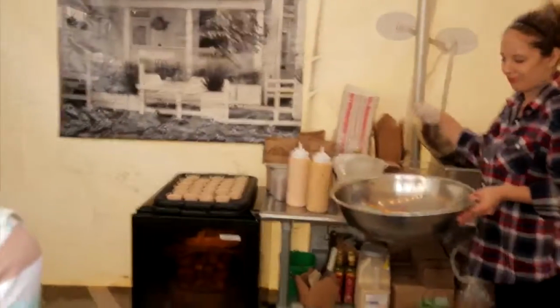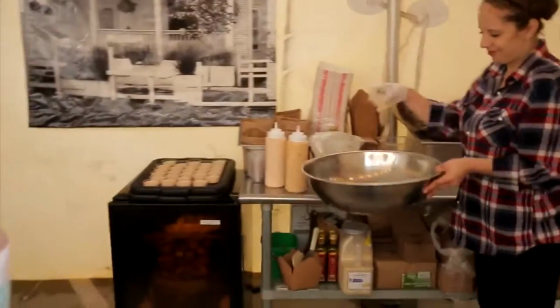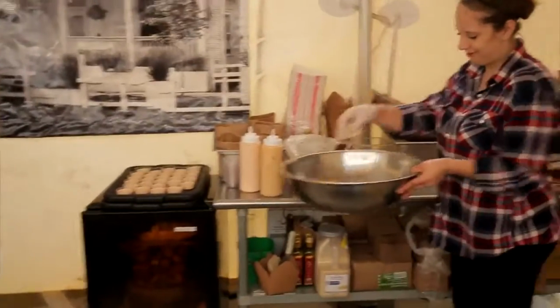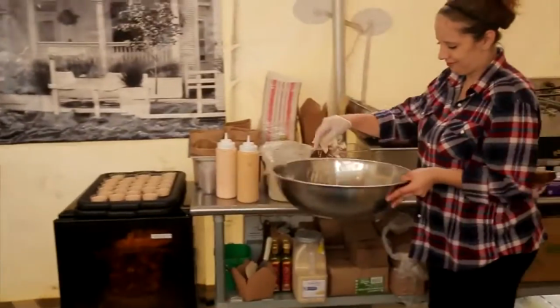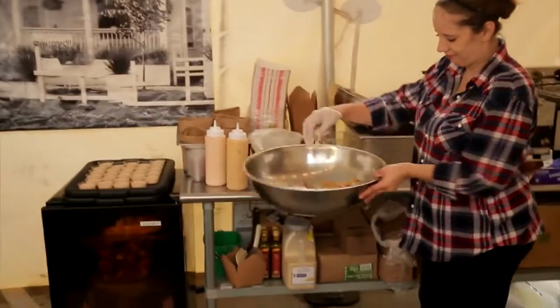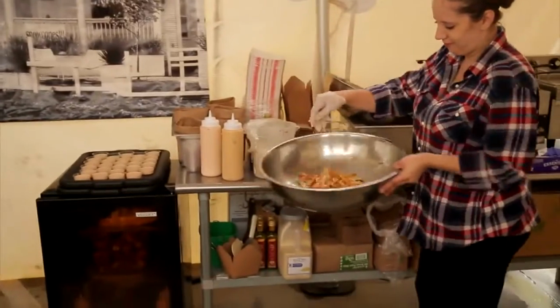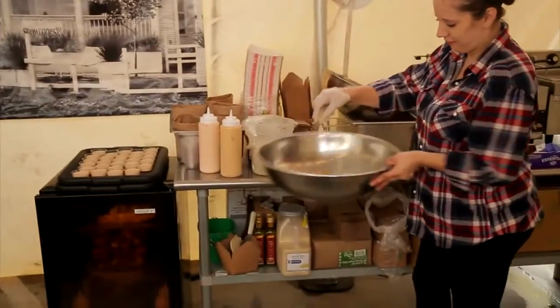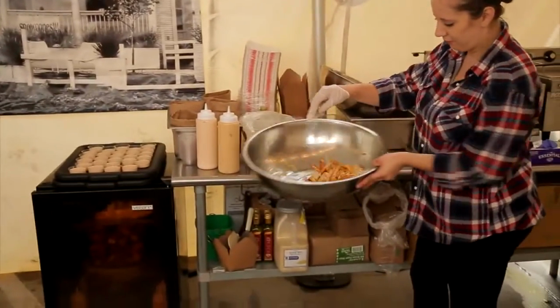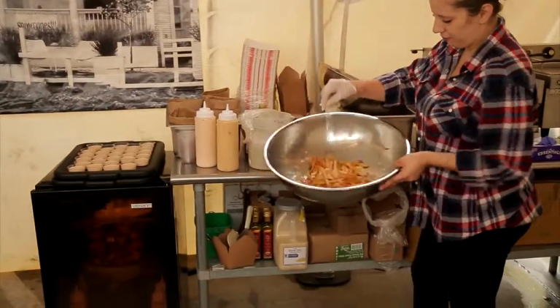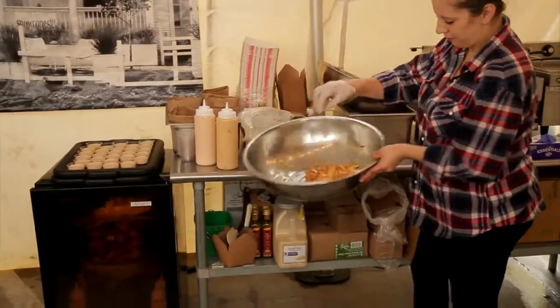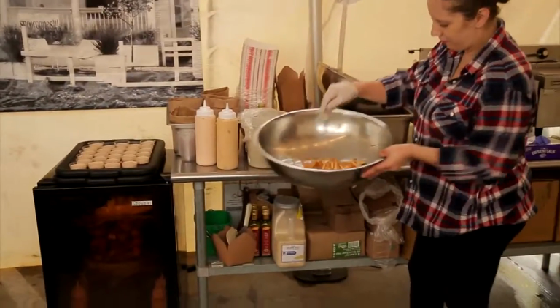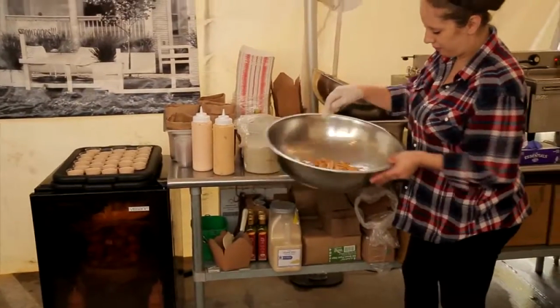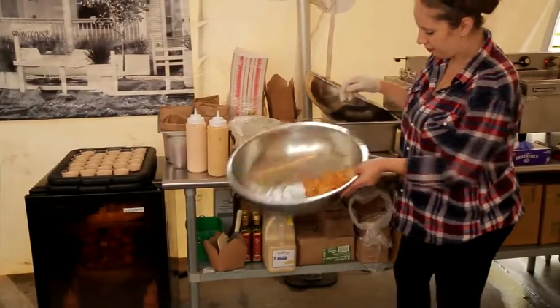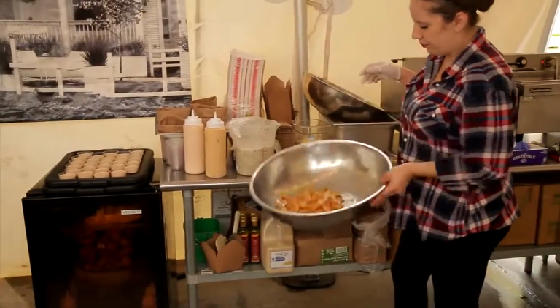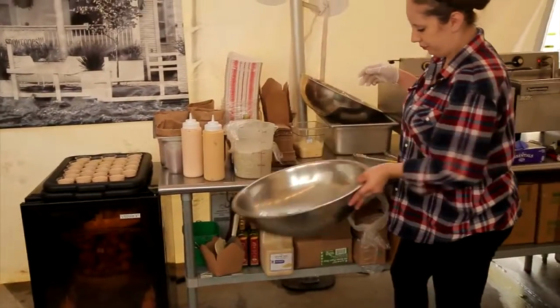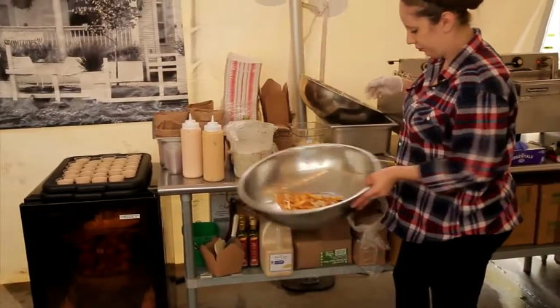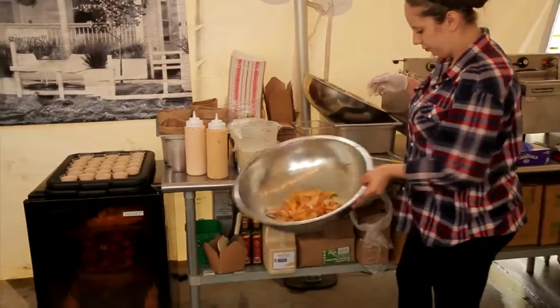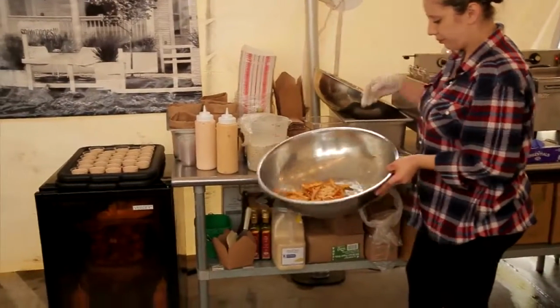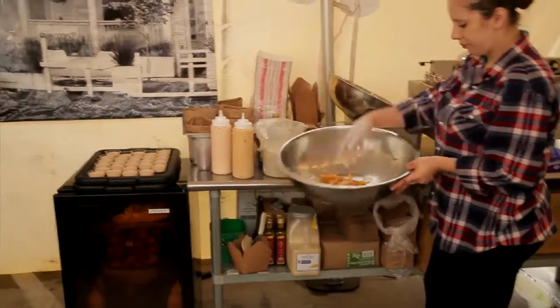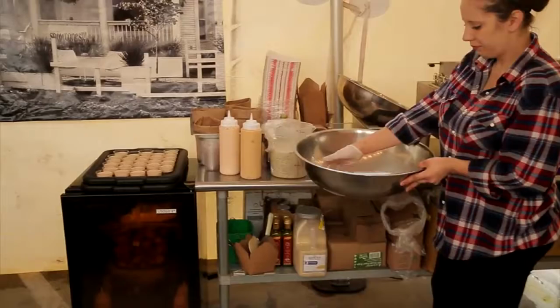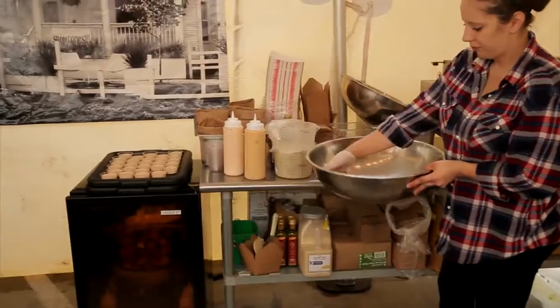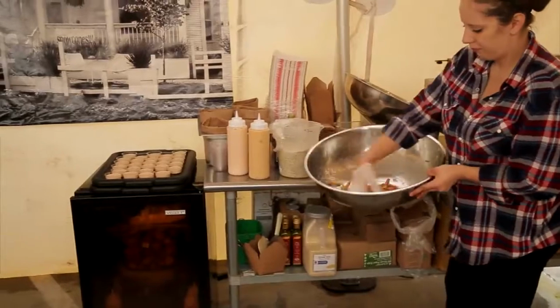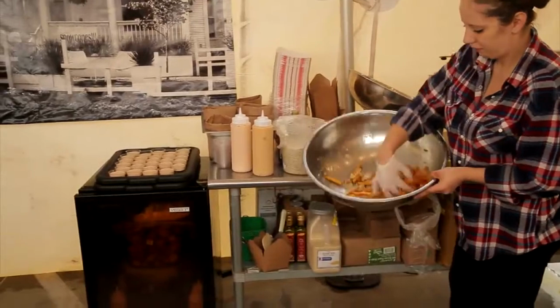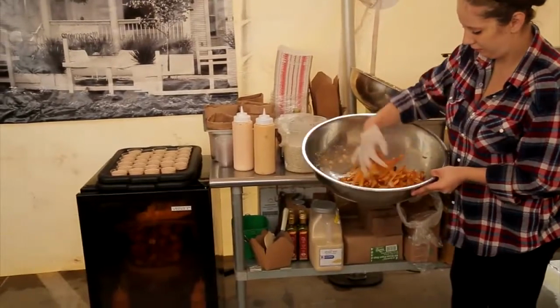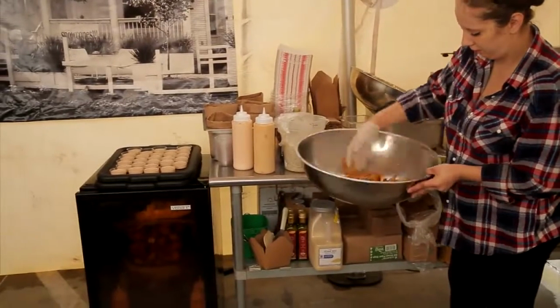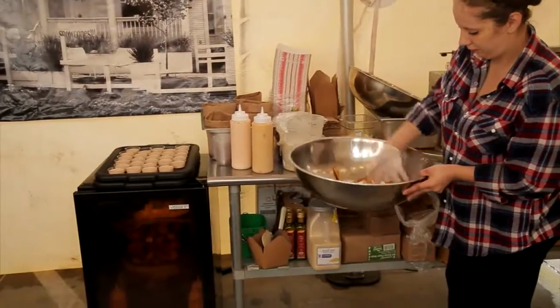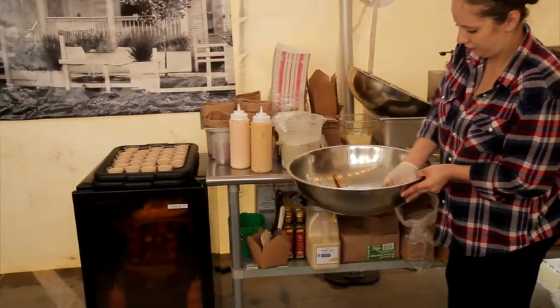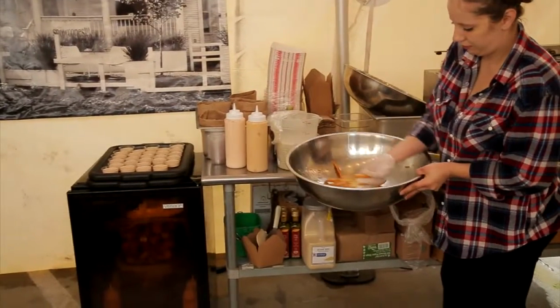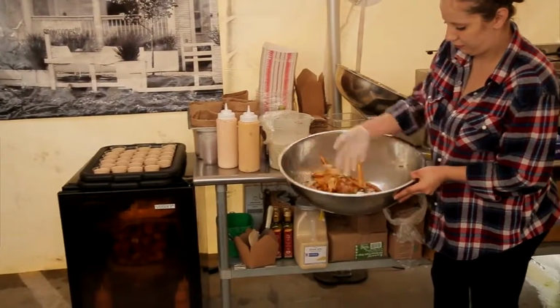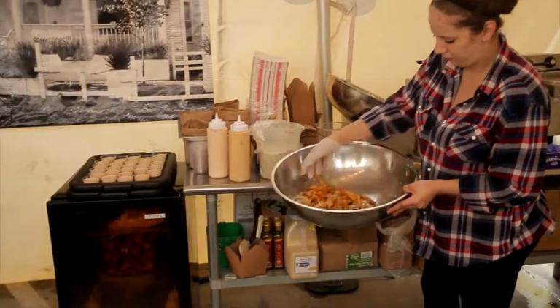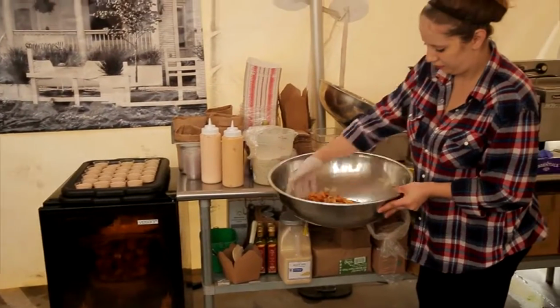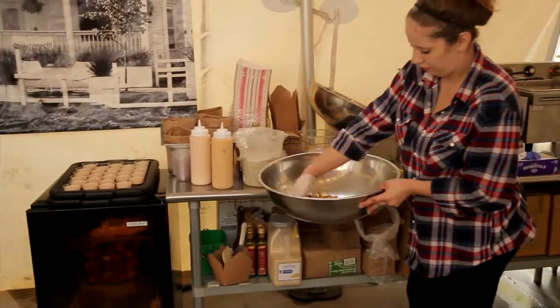They're hand-cut french fries rolled in some truffle oil and fresh parmesan cheese.